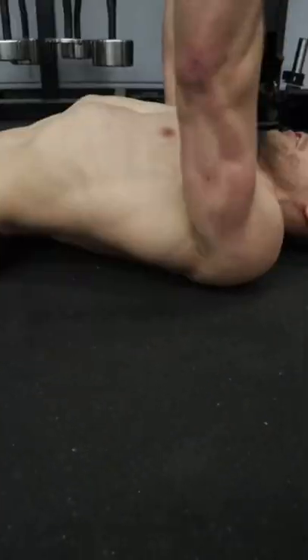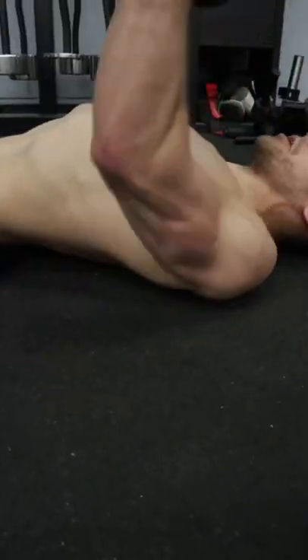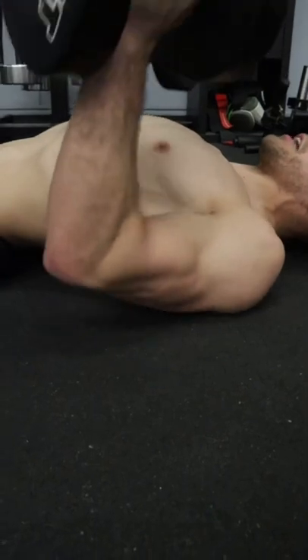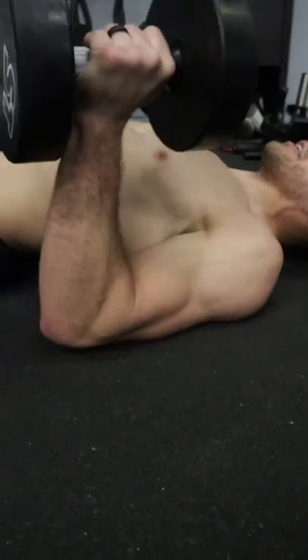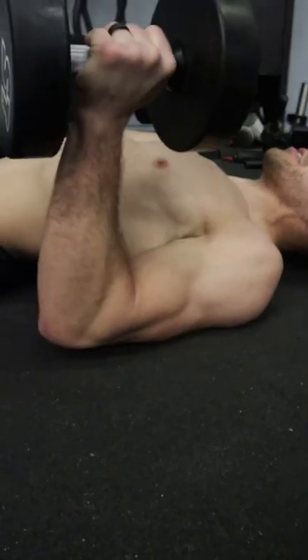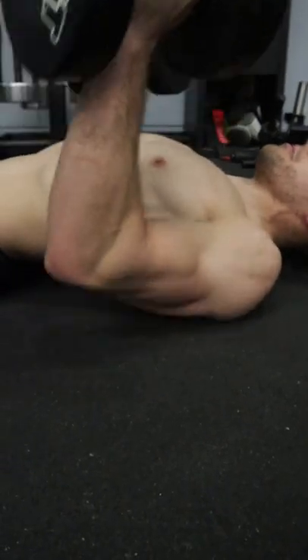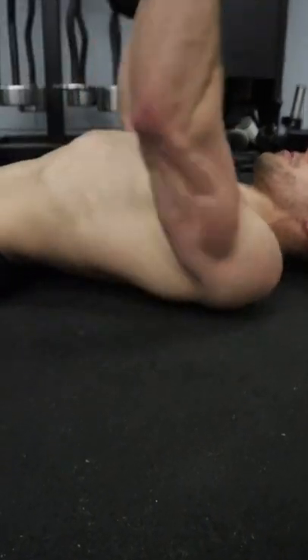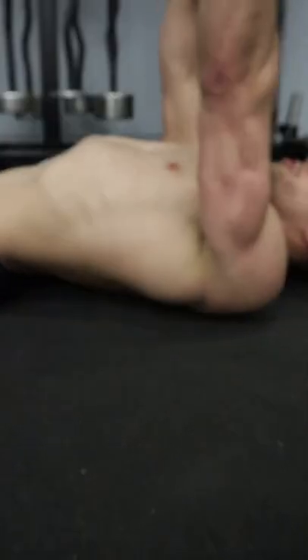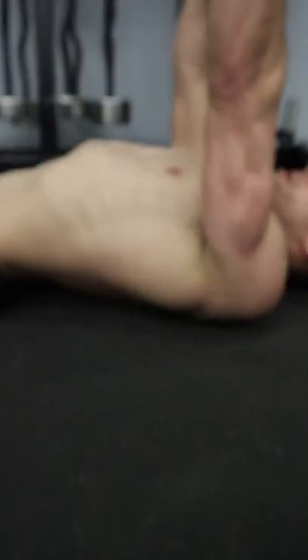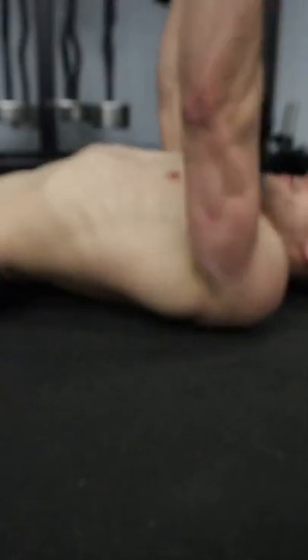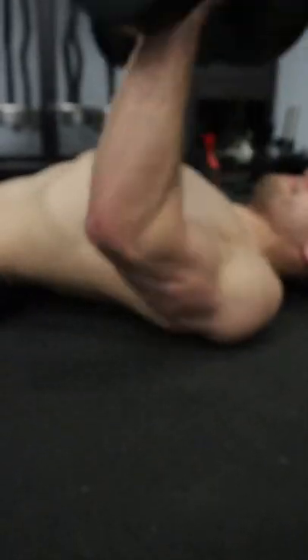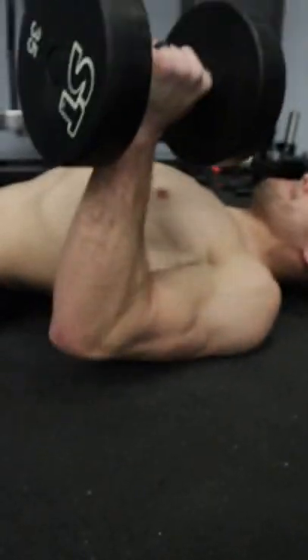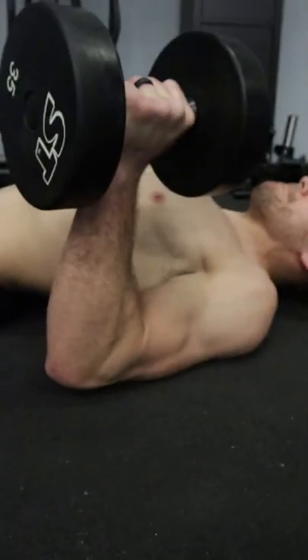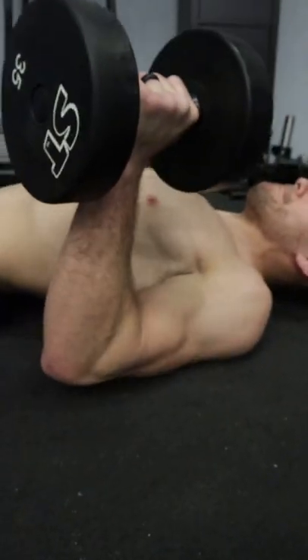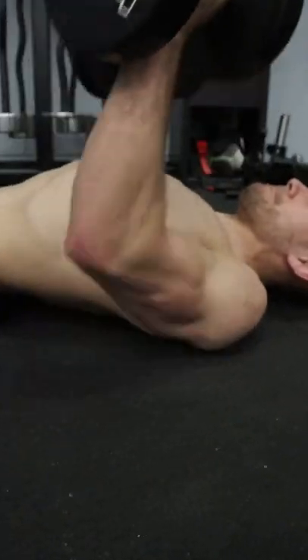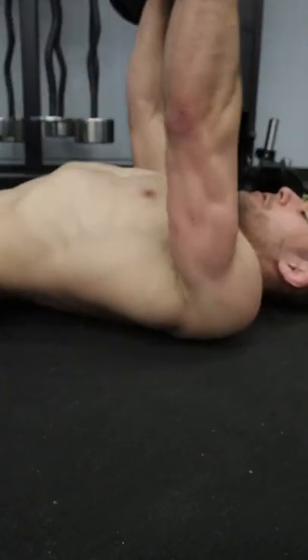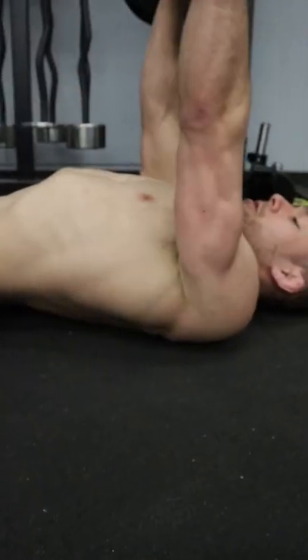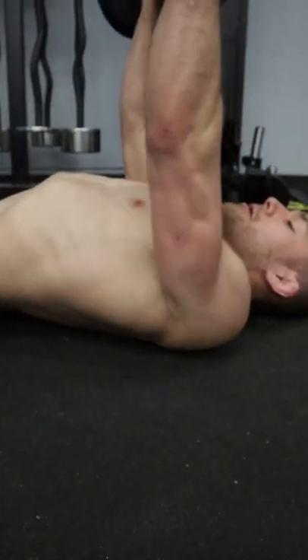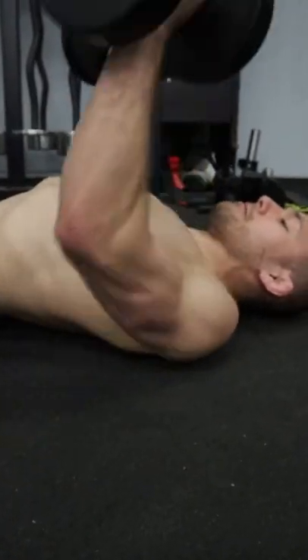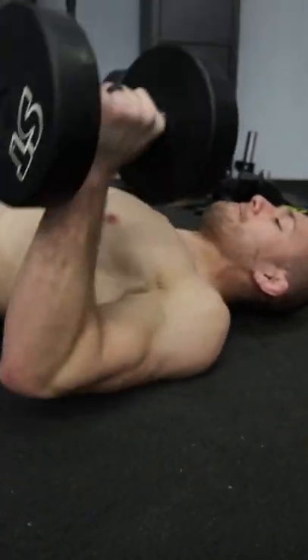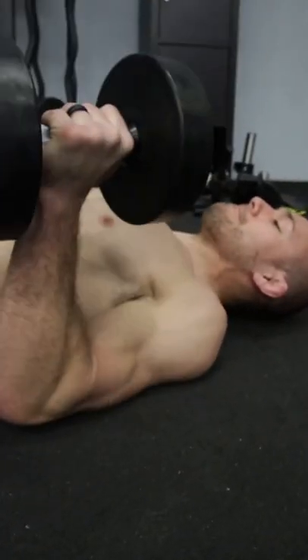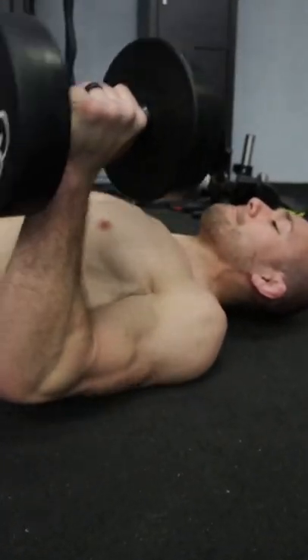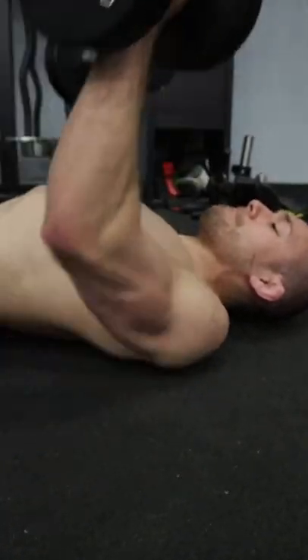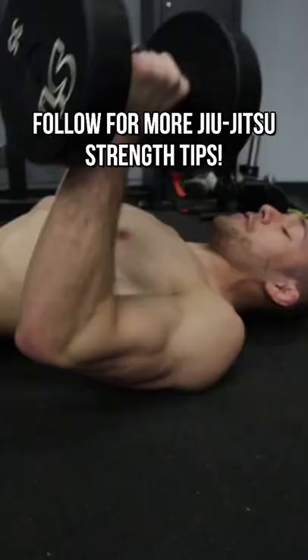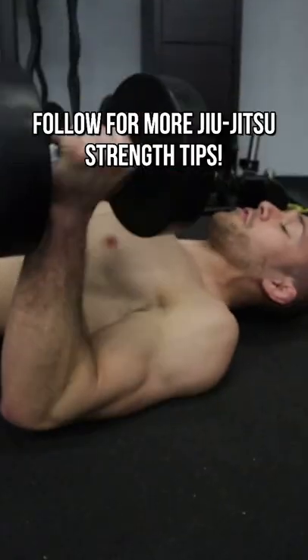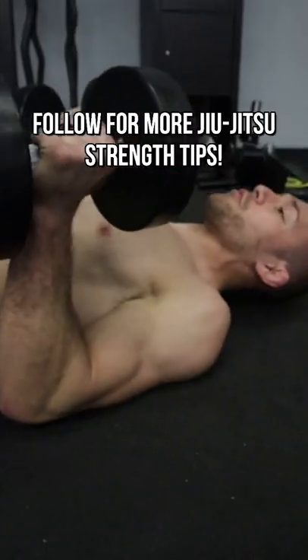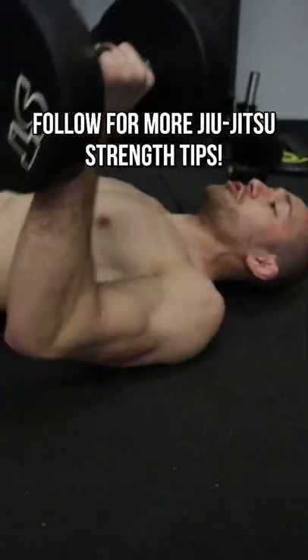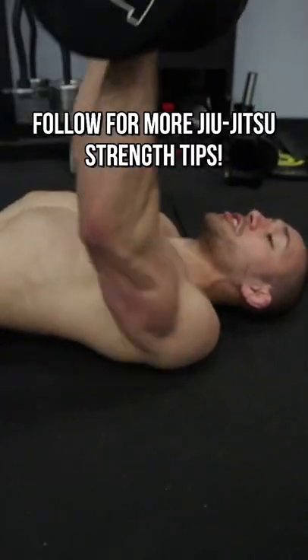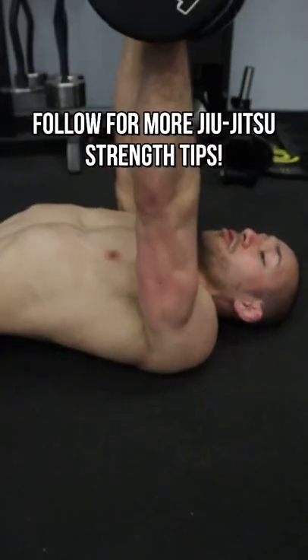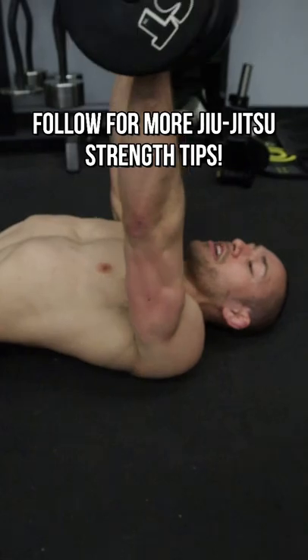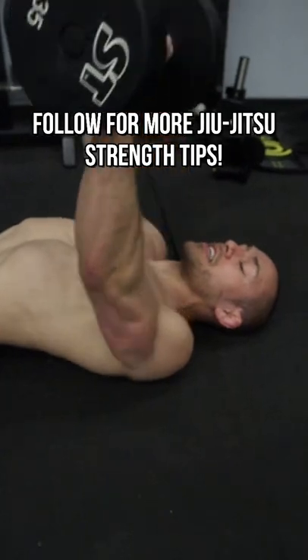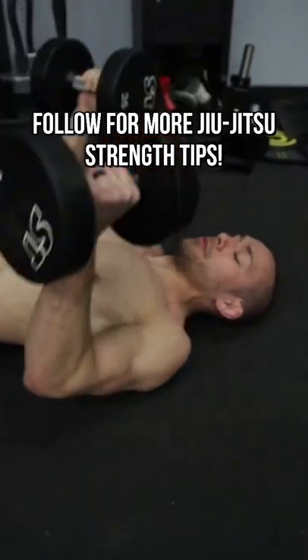It looks something like this. Follow for more Jiu Jitsu strength tips.